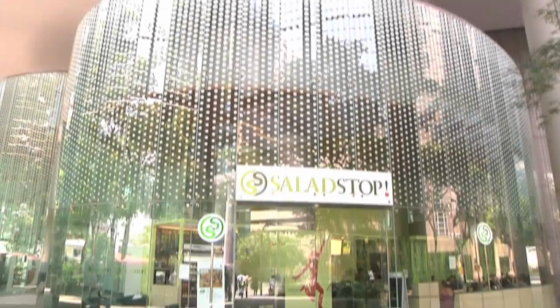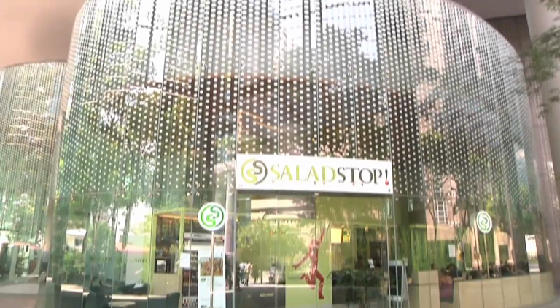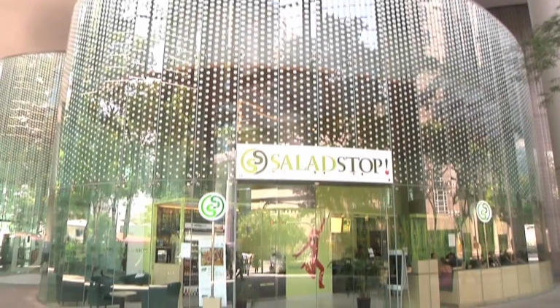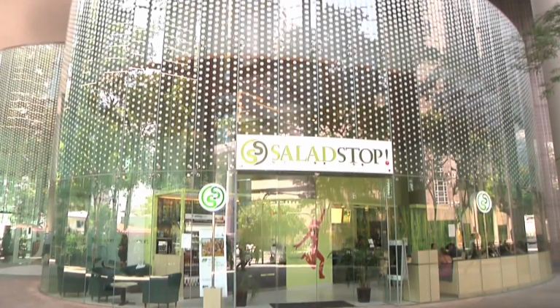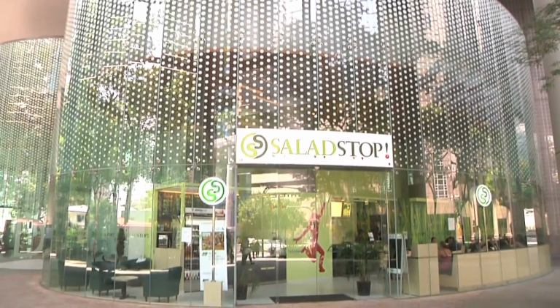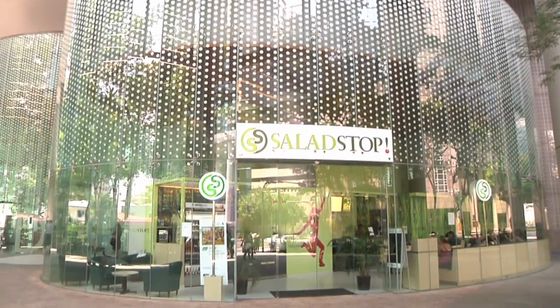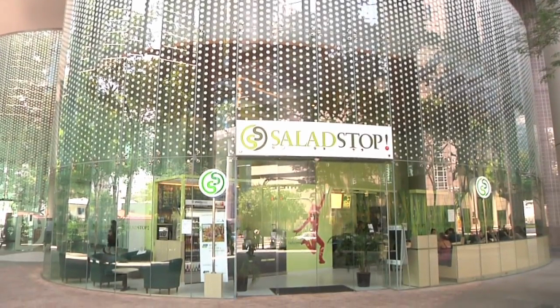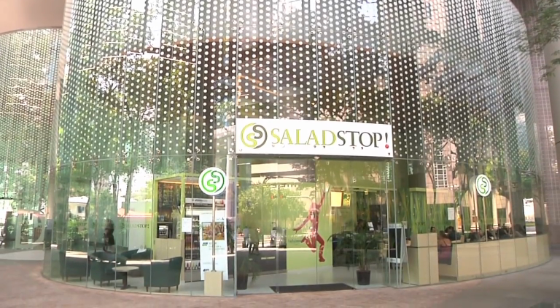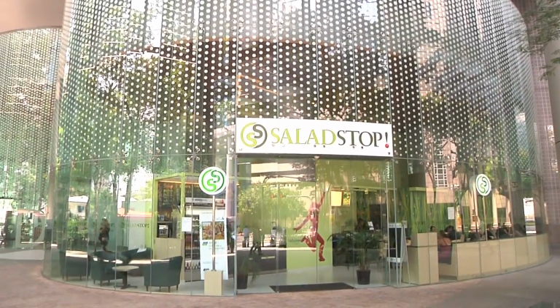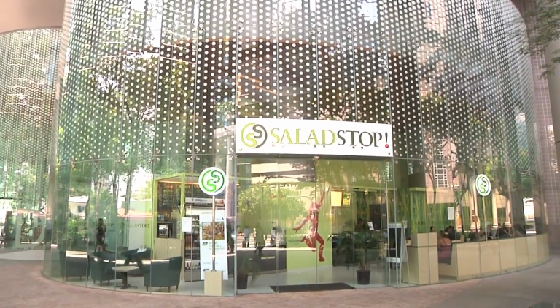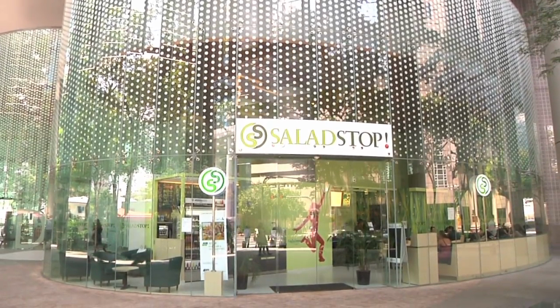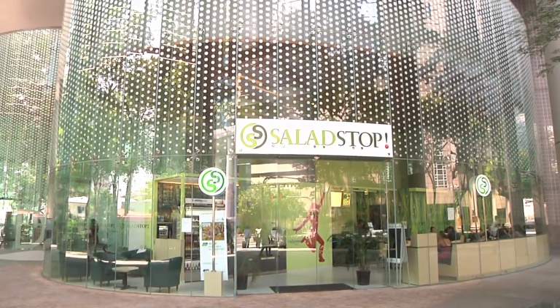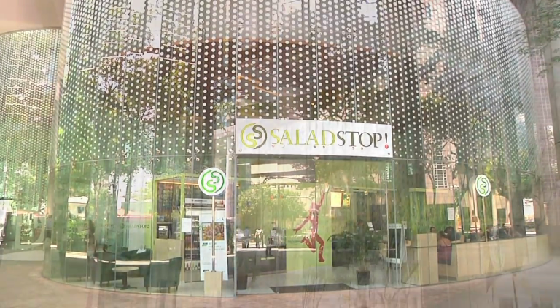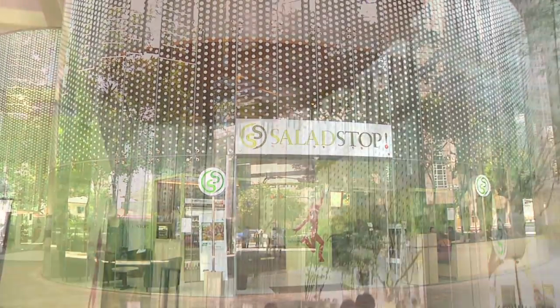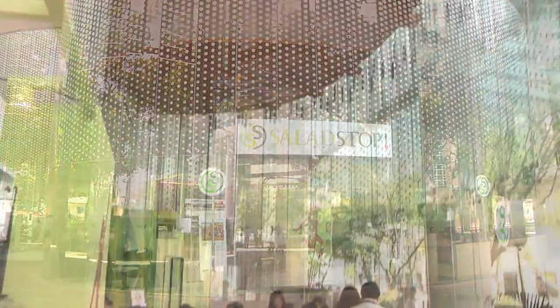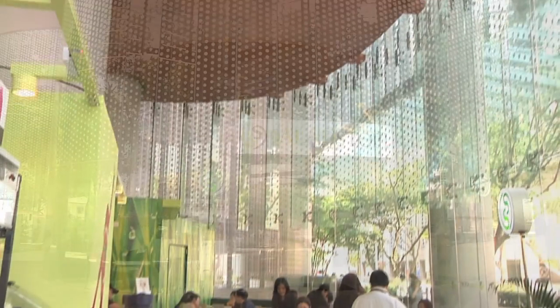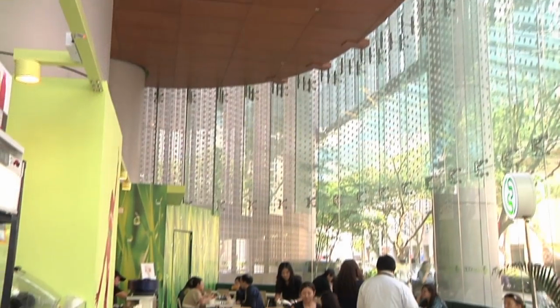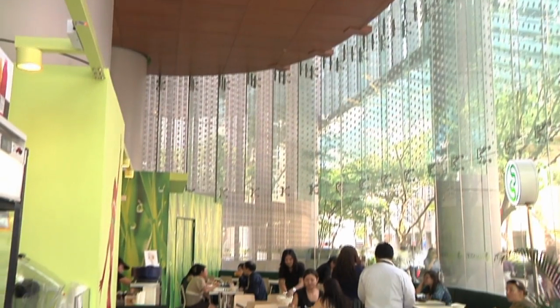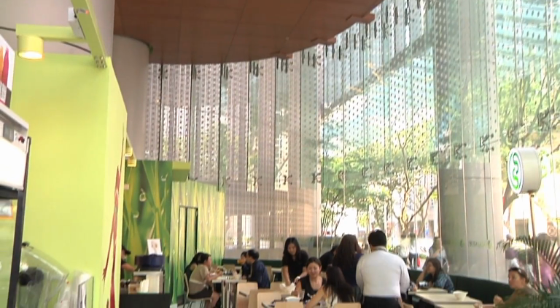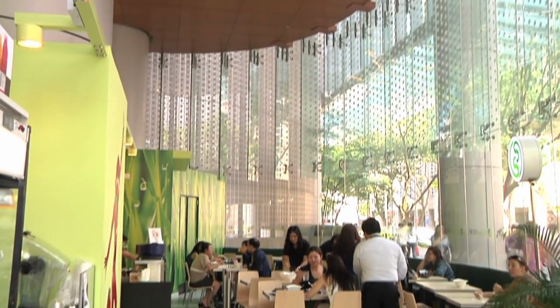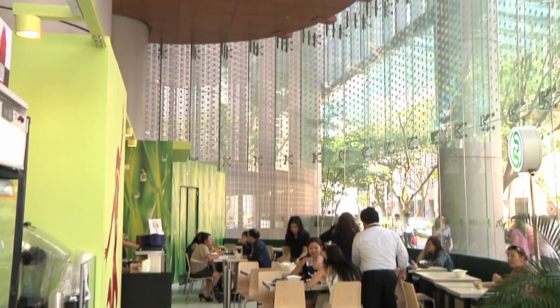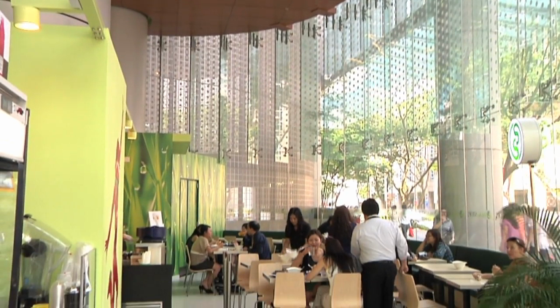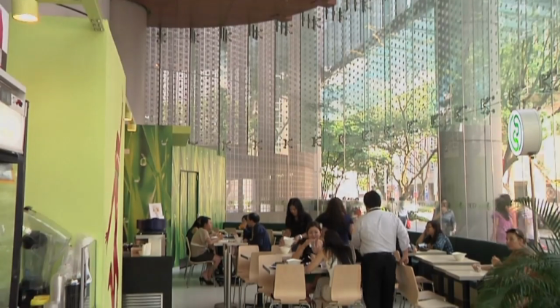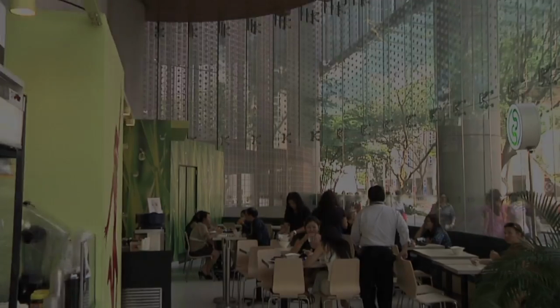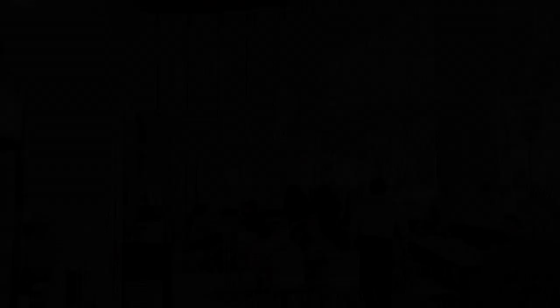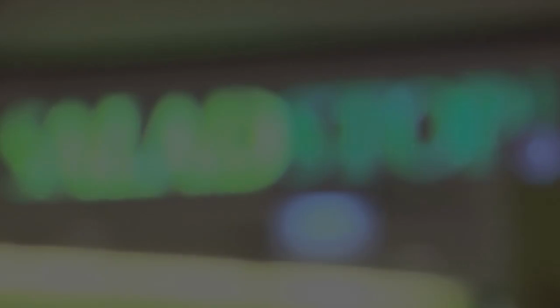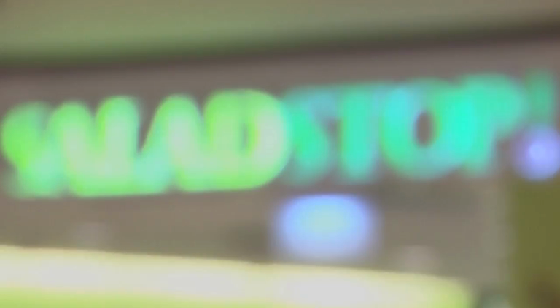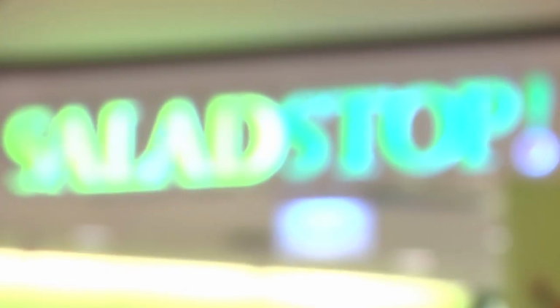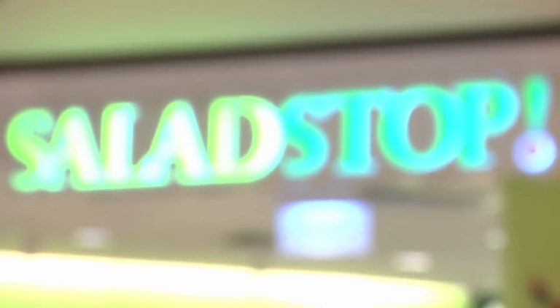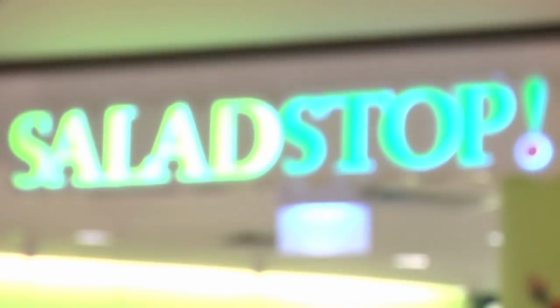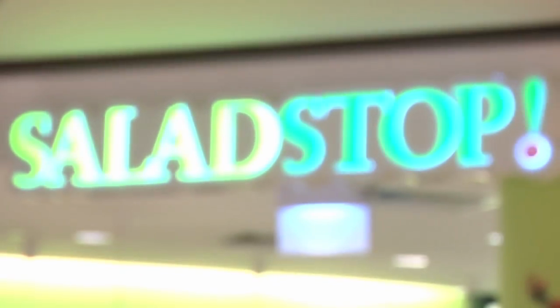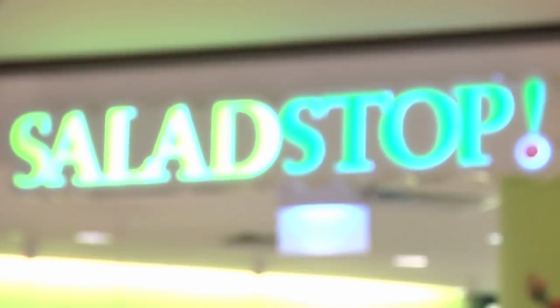At Salad Stop, we are committed to bringing you the freshest, most innovative food options in Singapore.